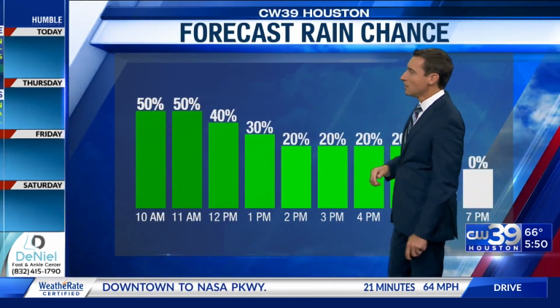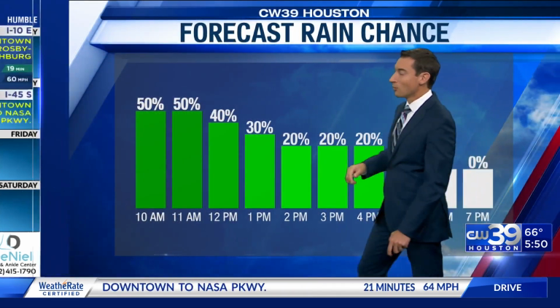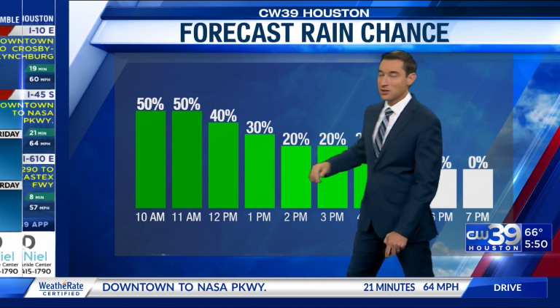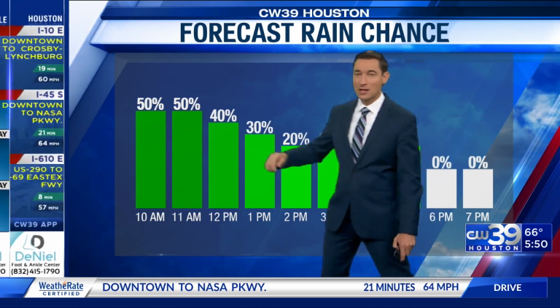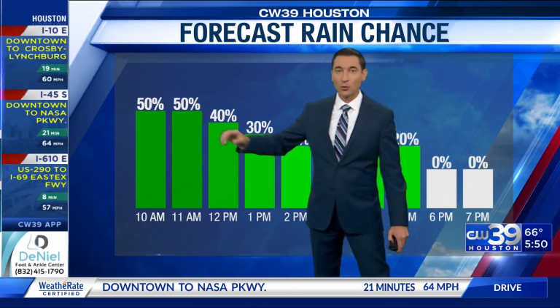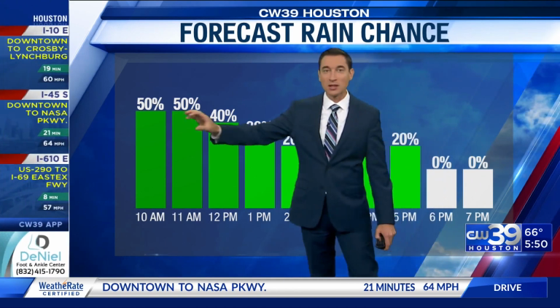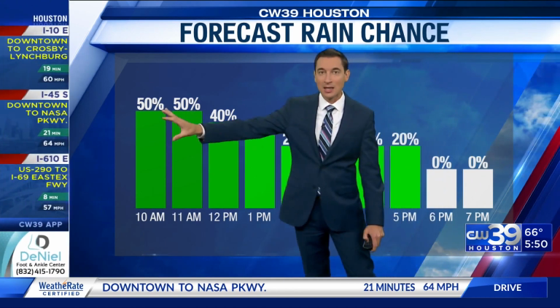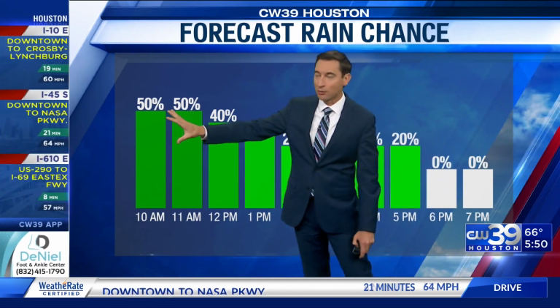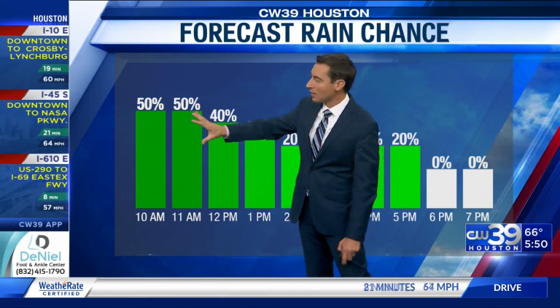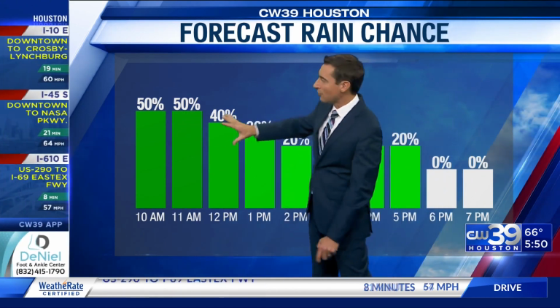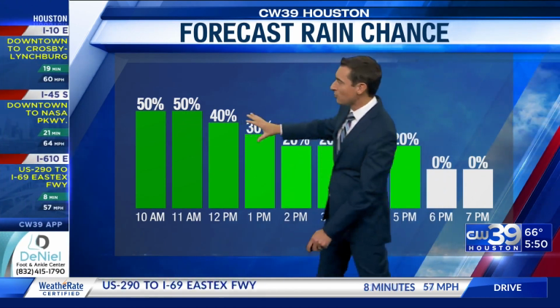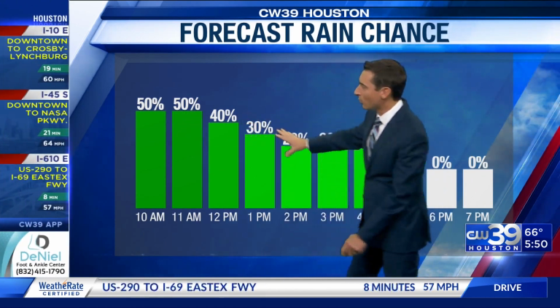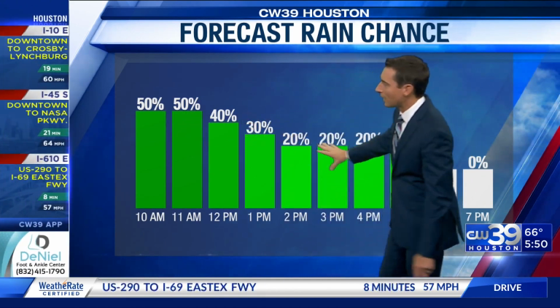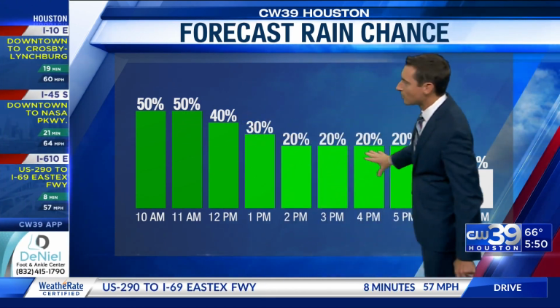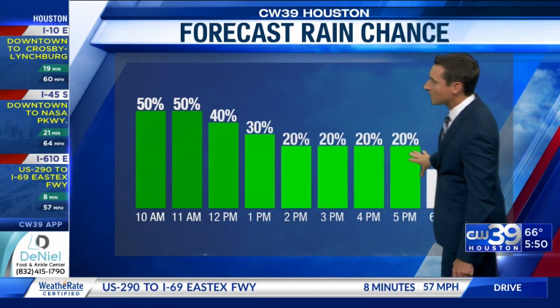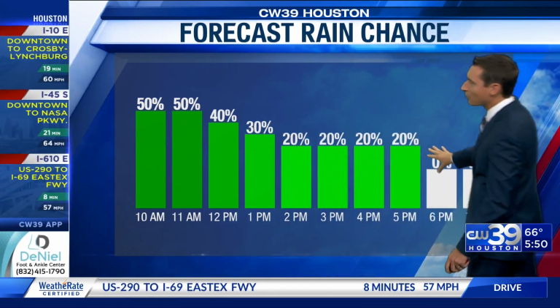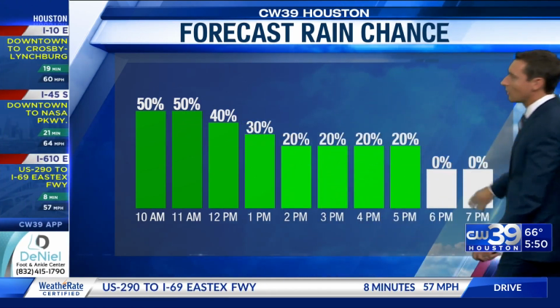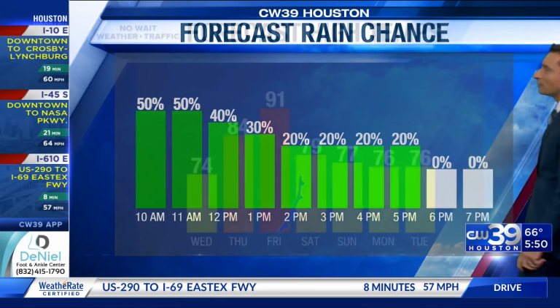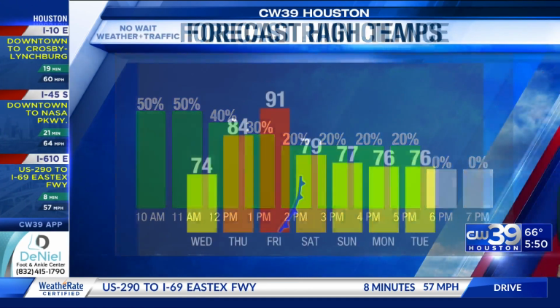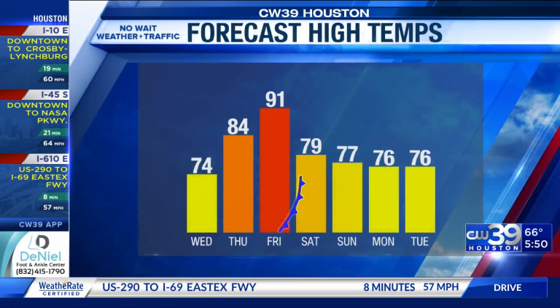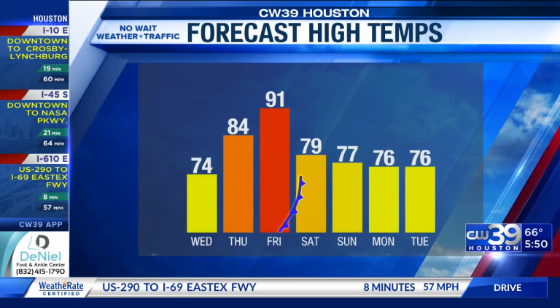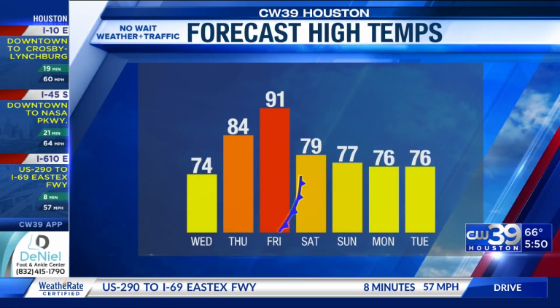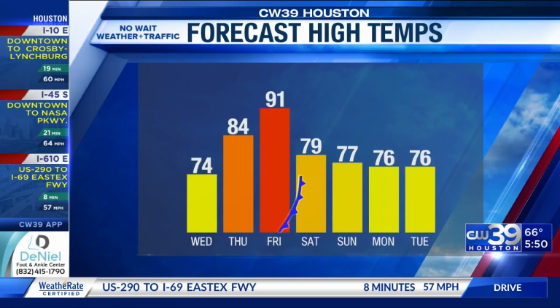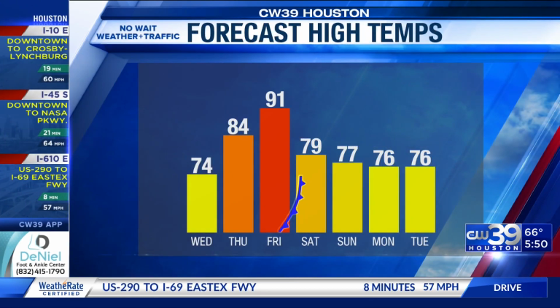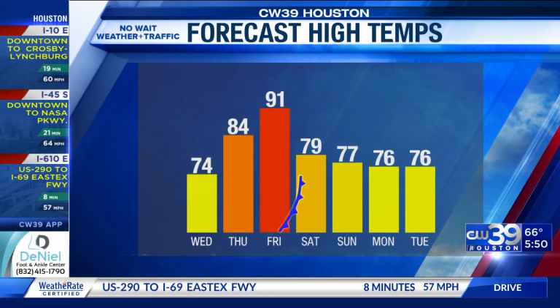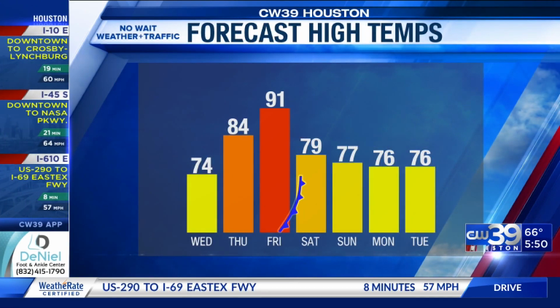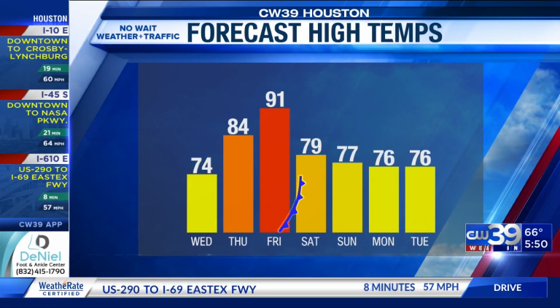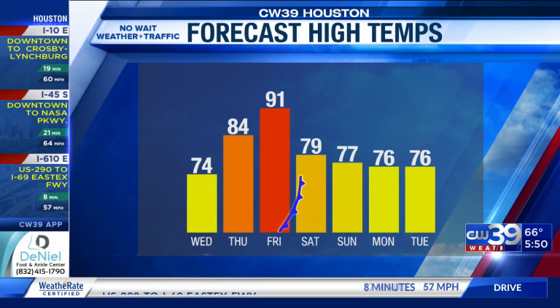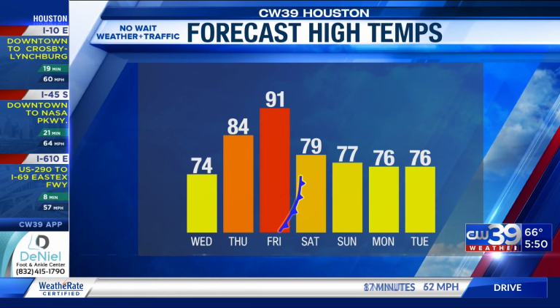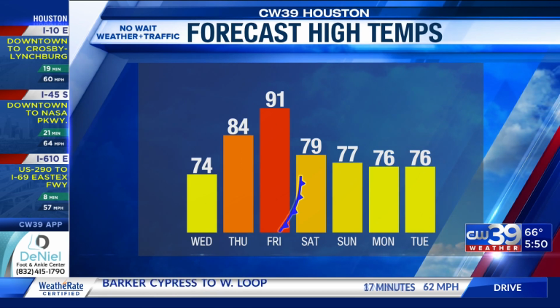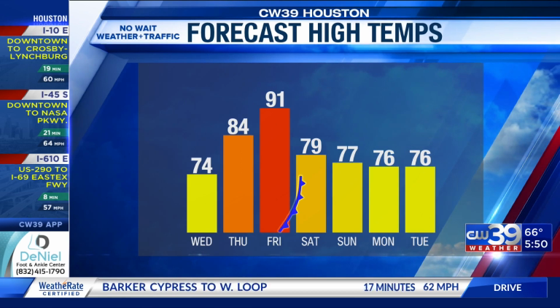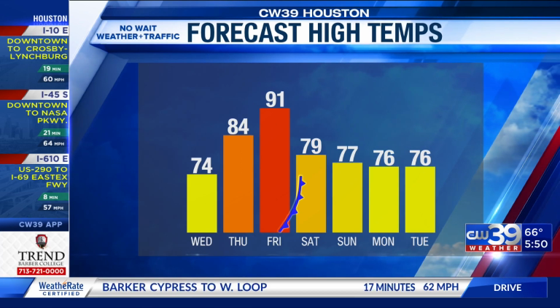Our rain chance for today is pretty high through the morning hours, tapering off late day, and we're totally done with rain by the end of the day today.